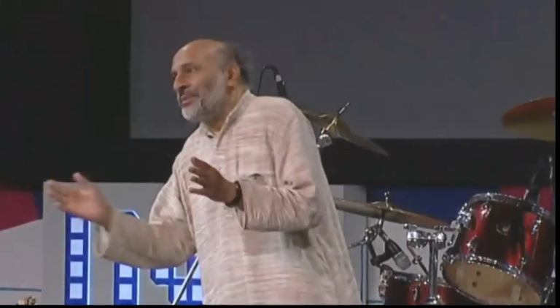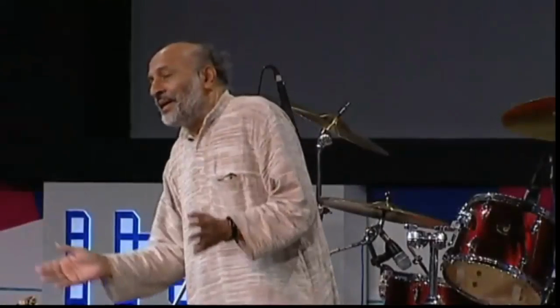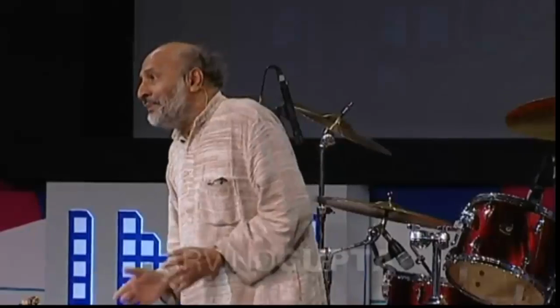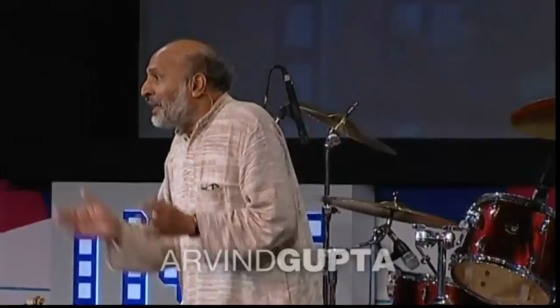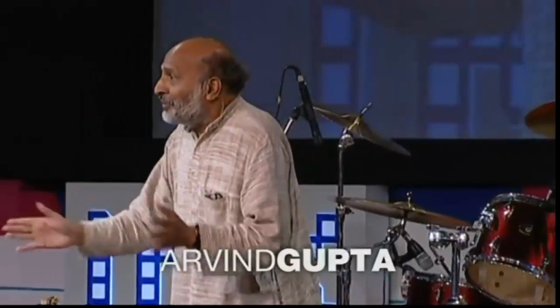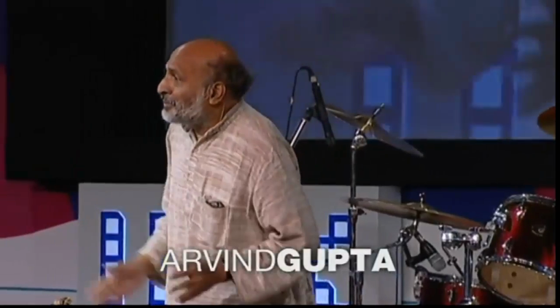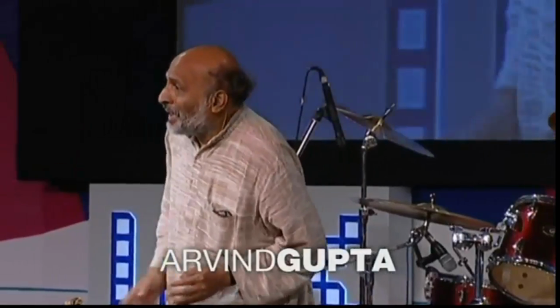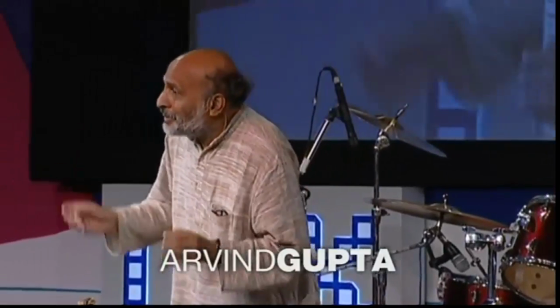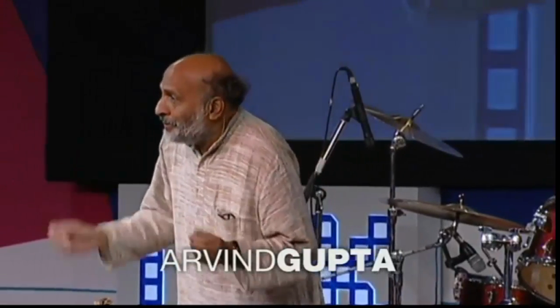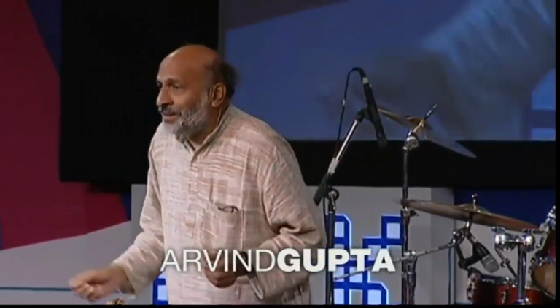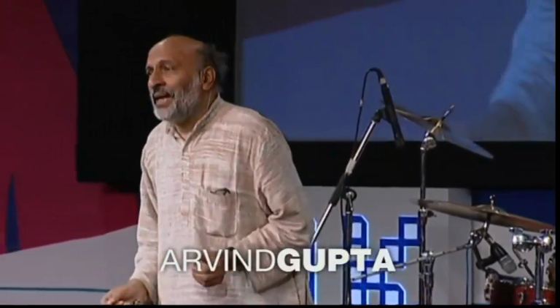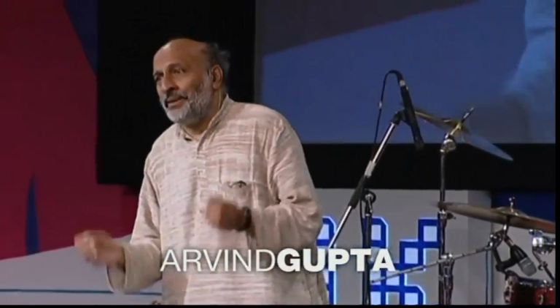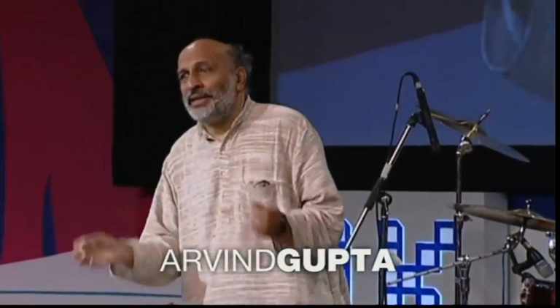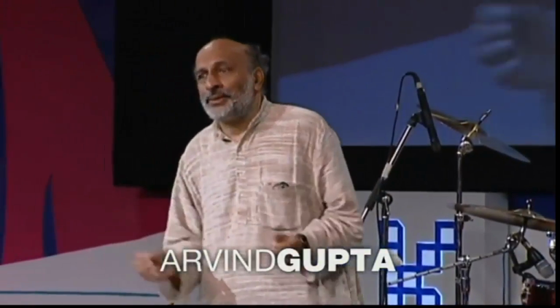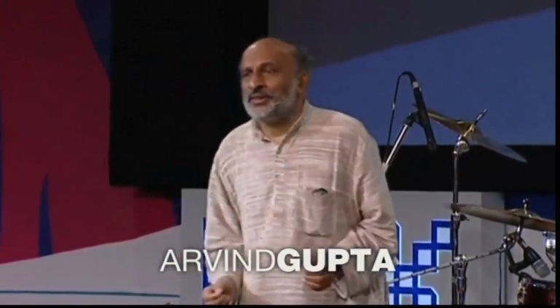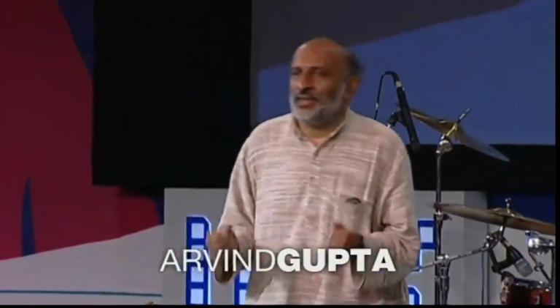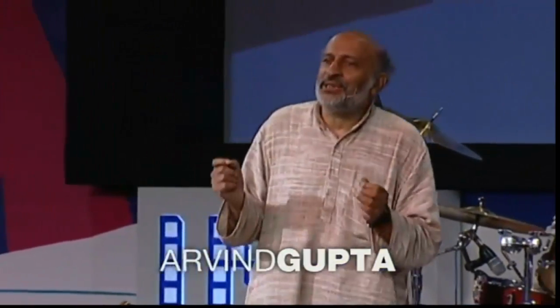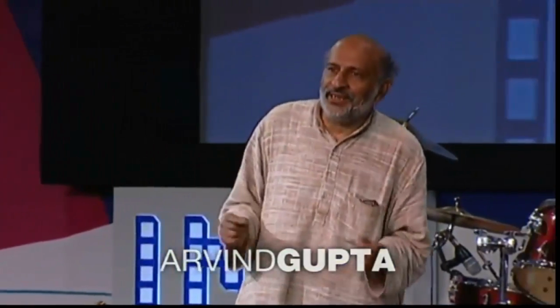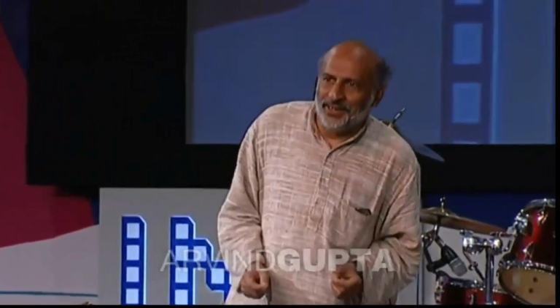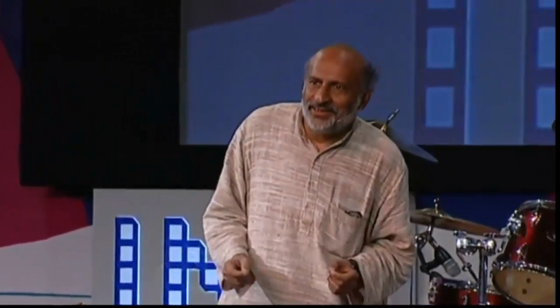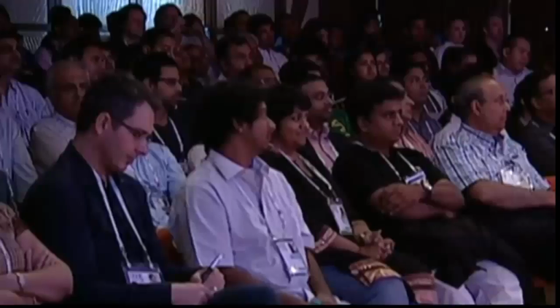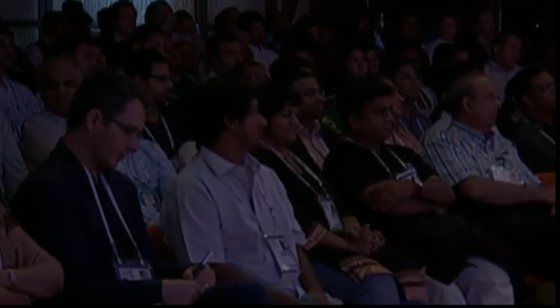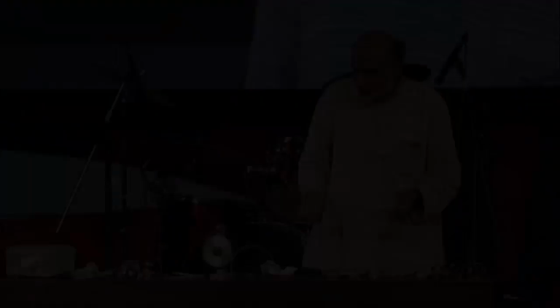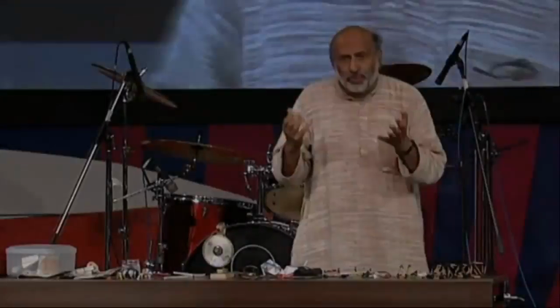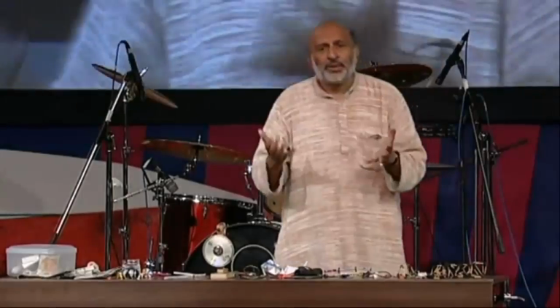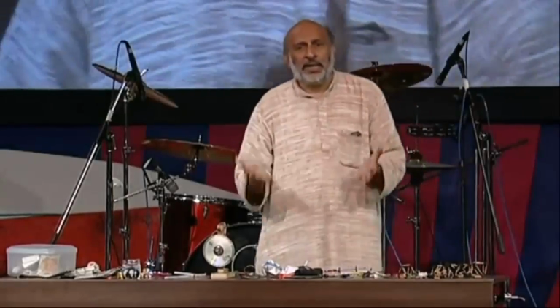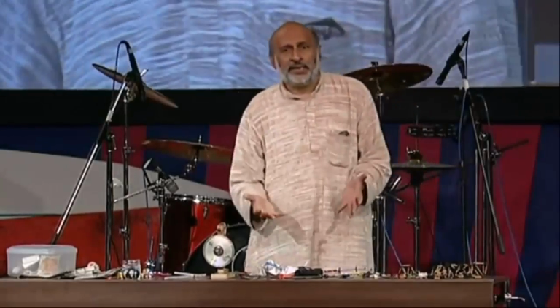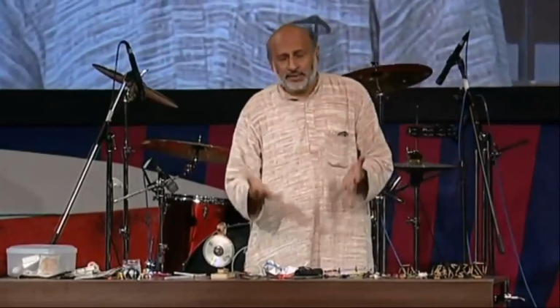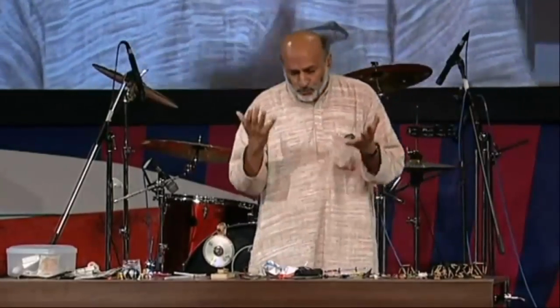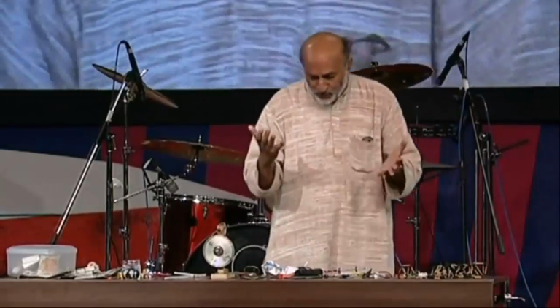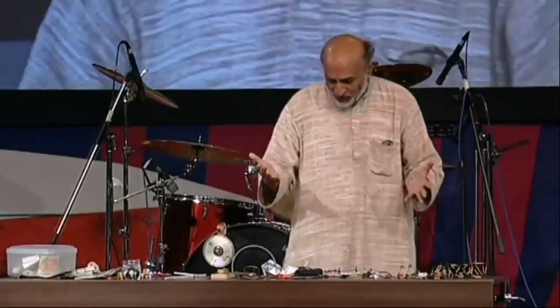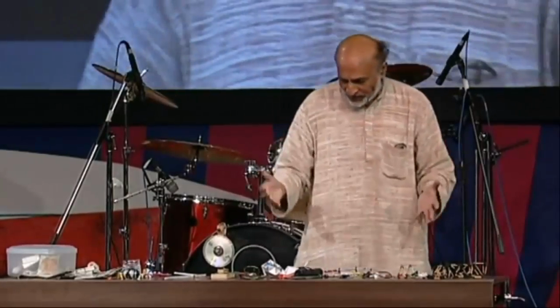My name is Arvind Gupta and I'm a toy maker. I've been making toys for the last 30 years. Children want to make things, children want to do things.